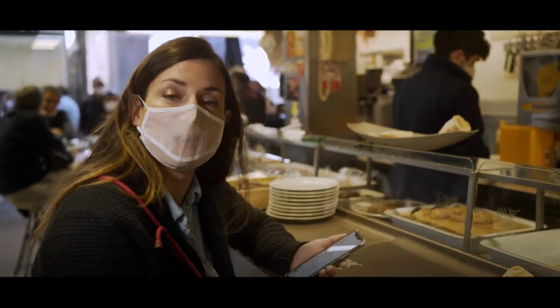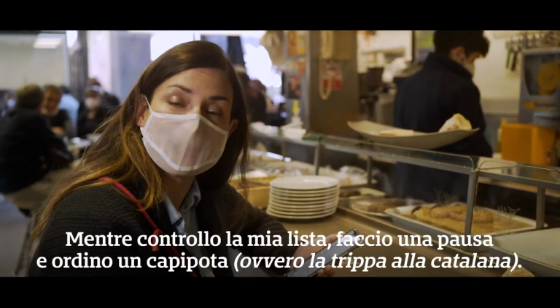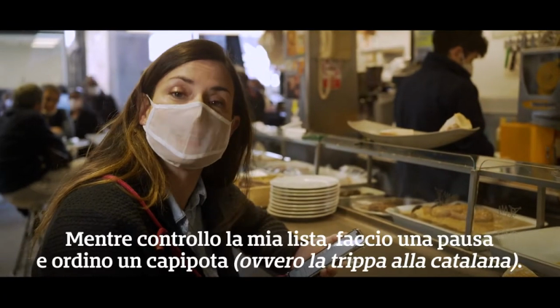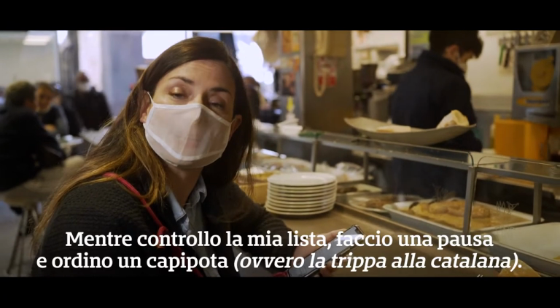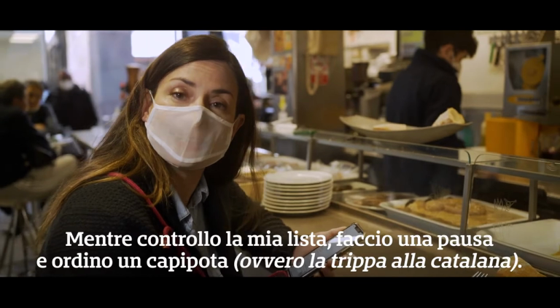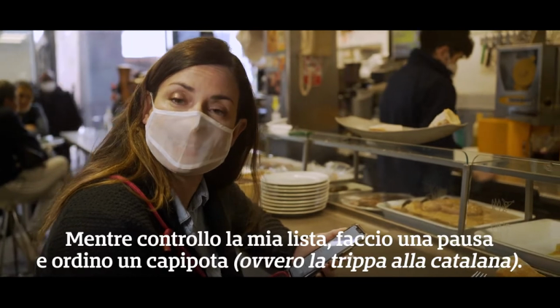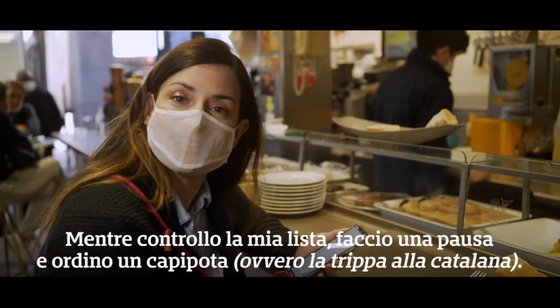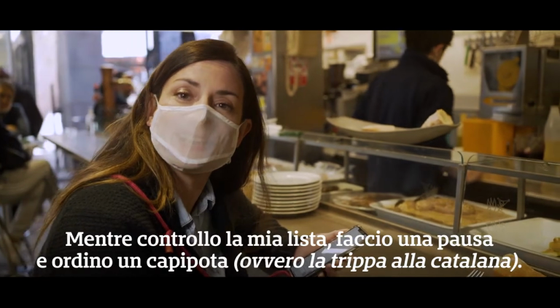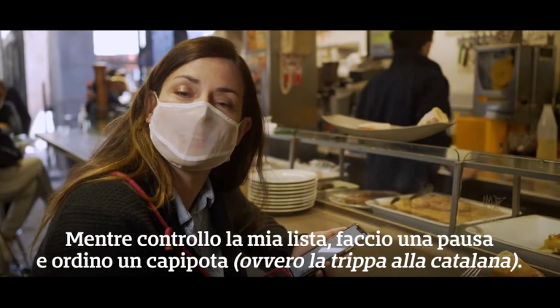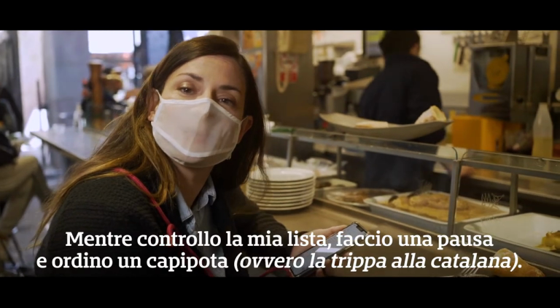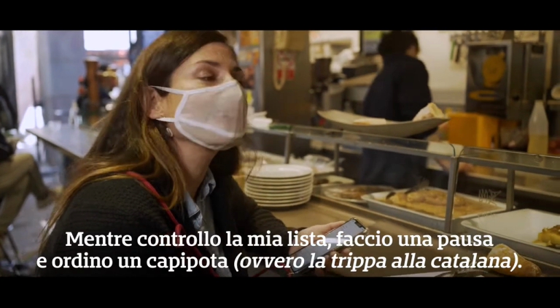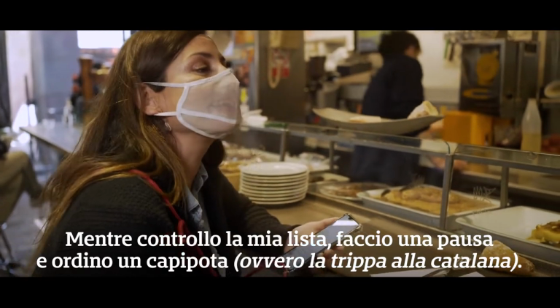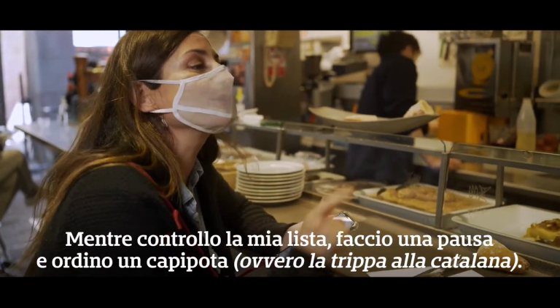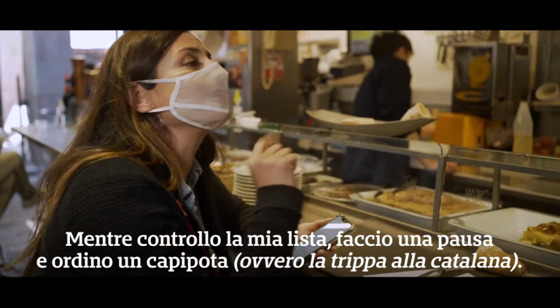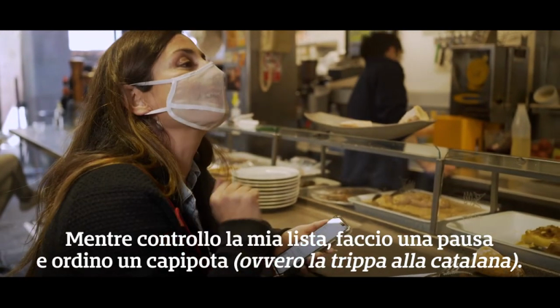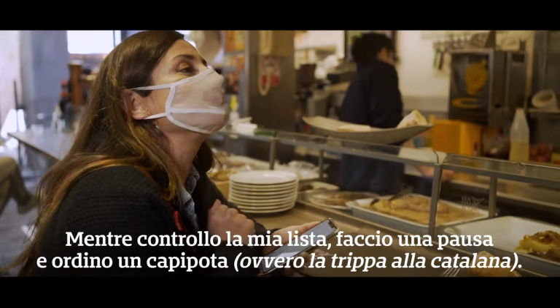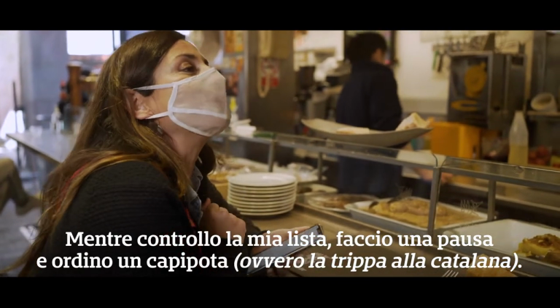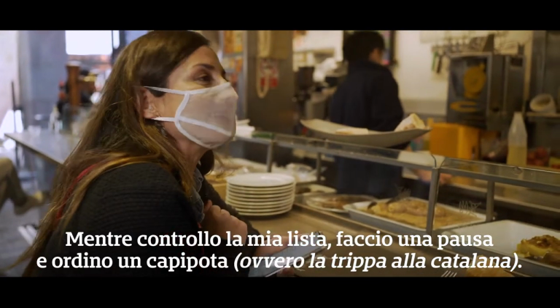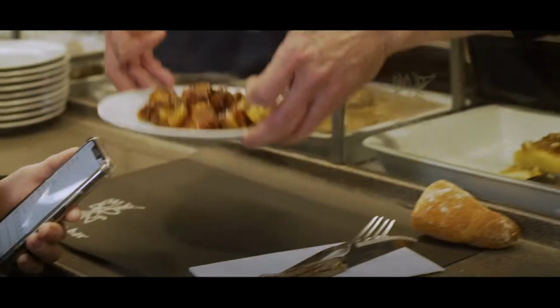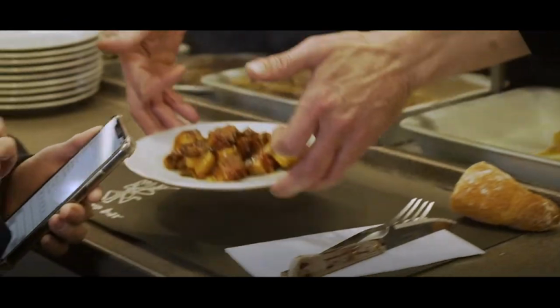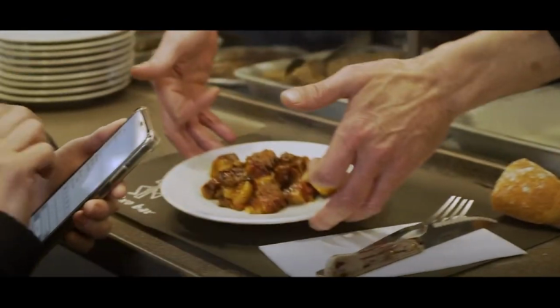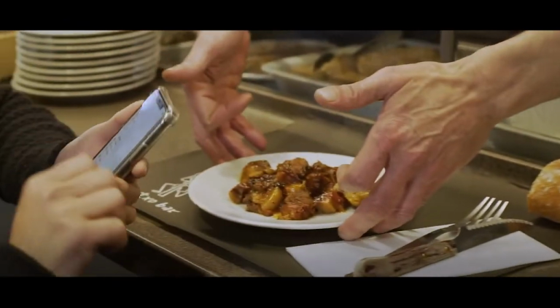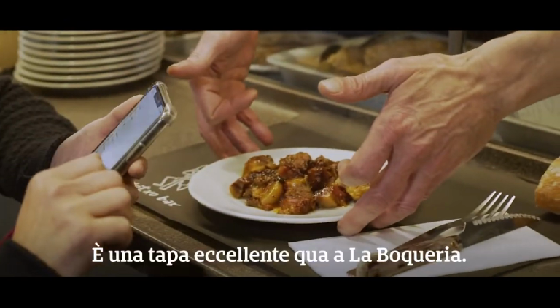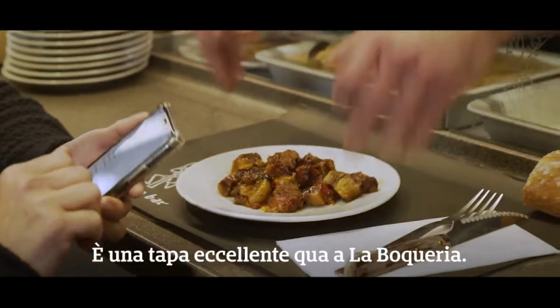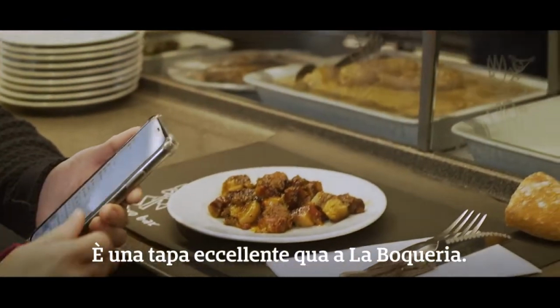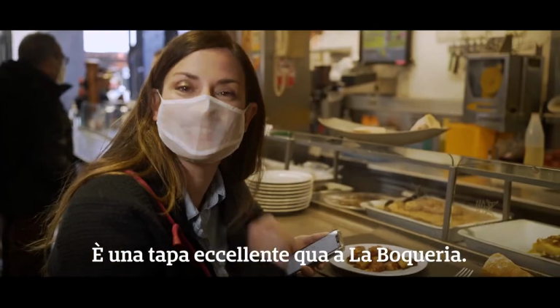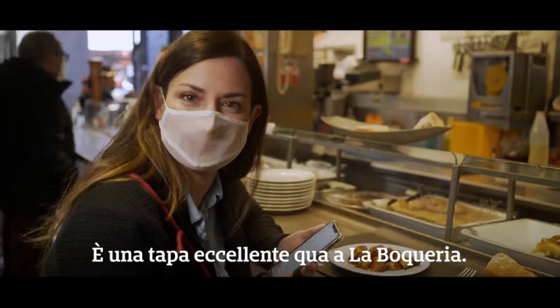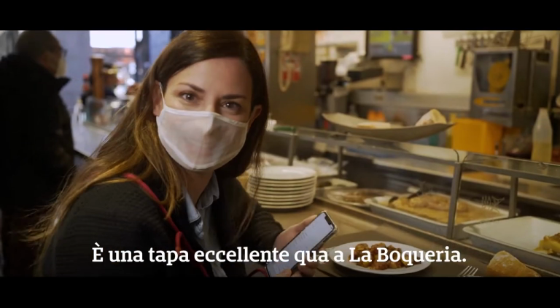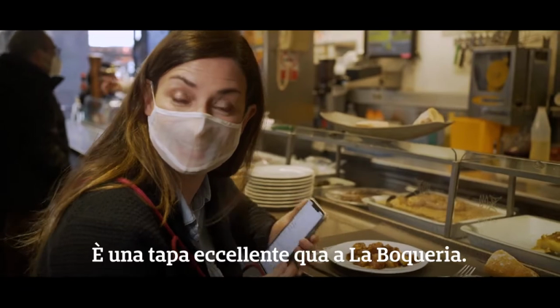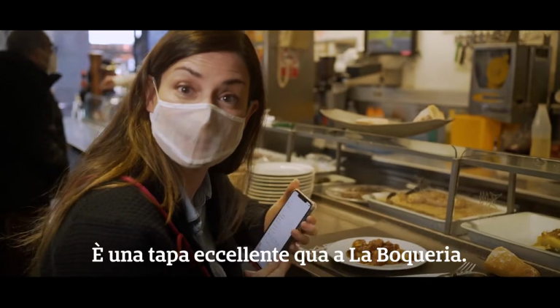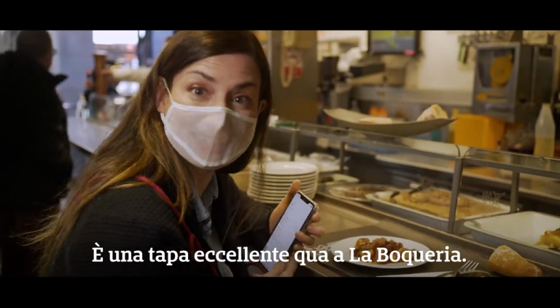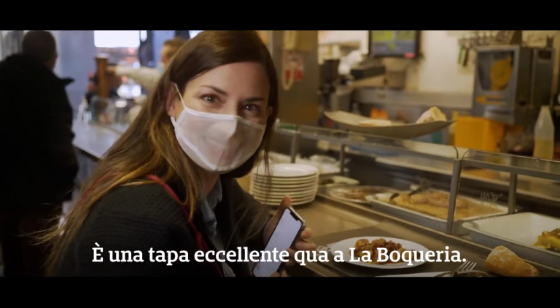While I check my list, I take a break and I order a capipota. It's an excellent tapa here in La Boqueria.